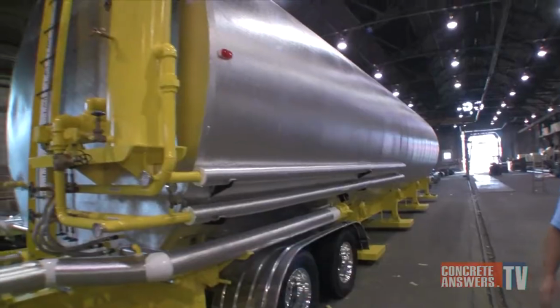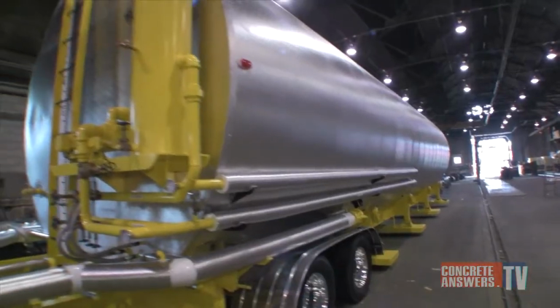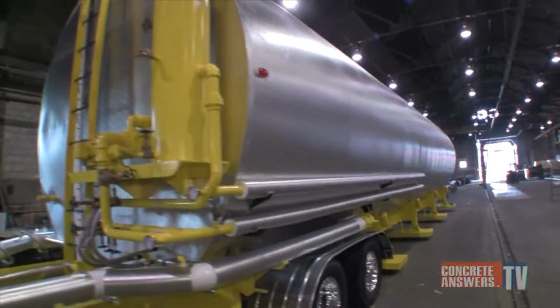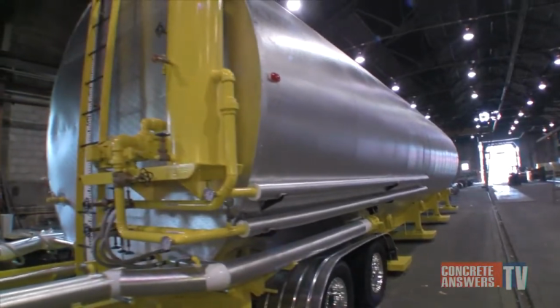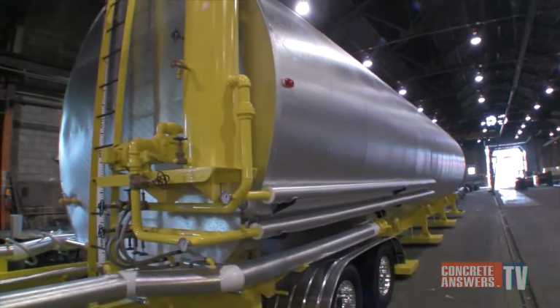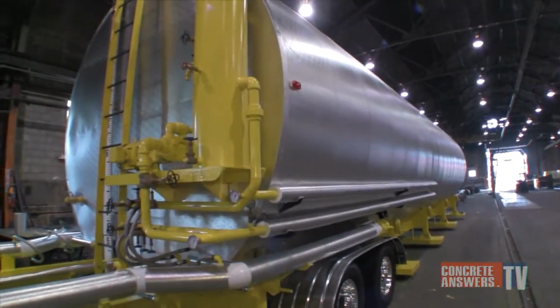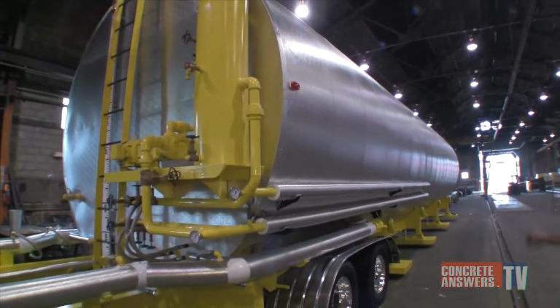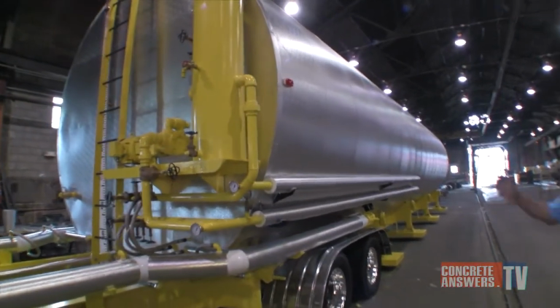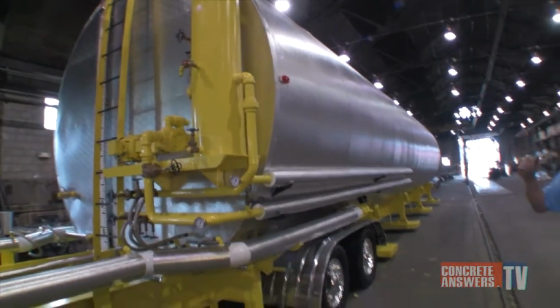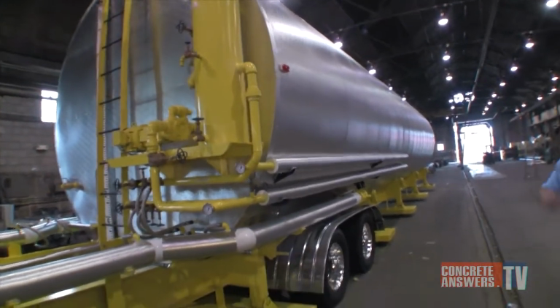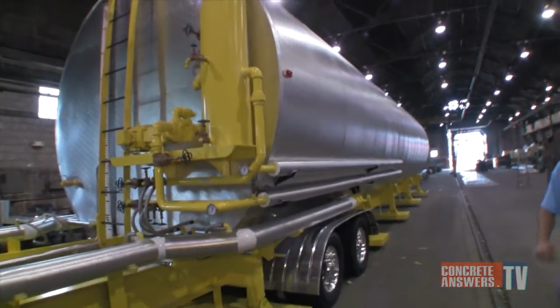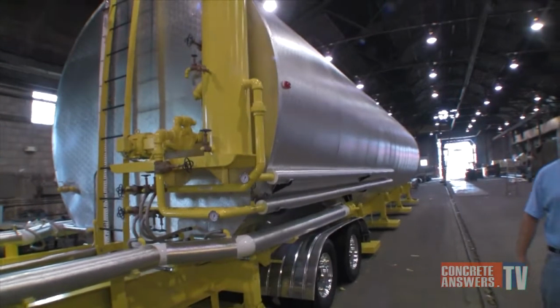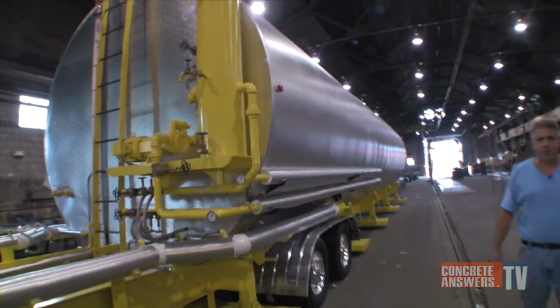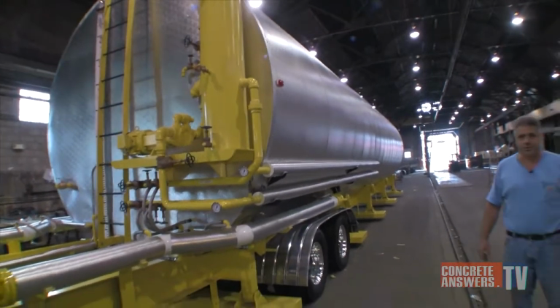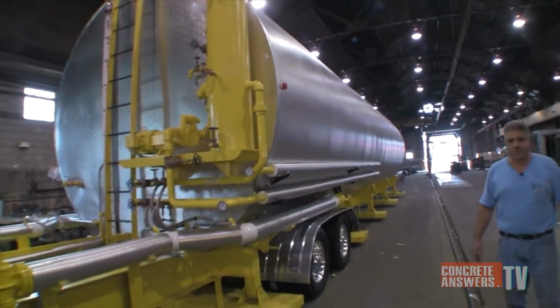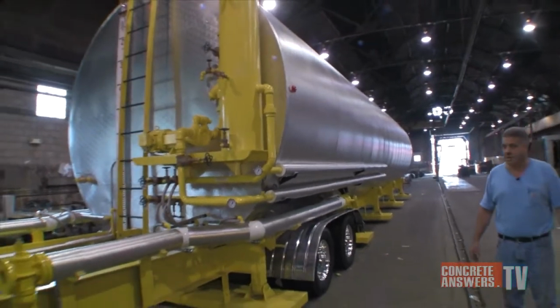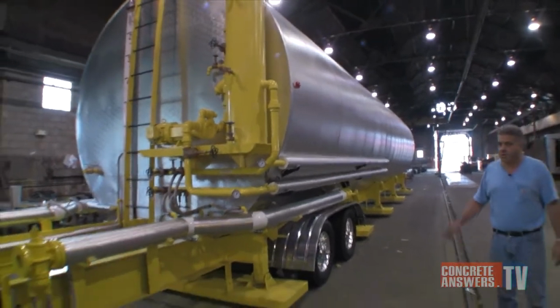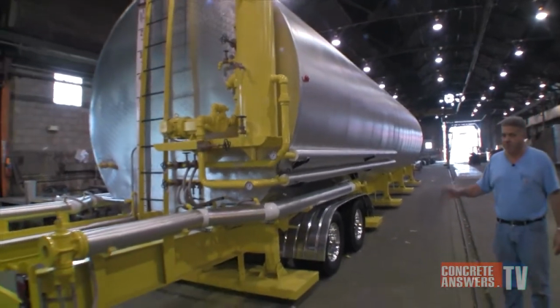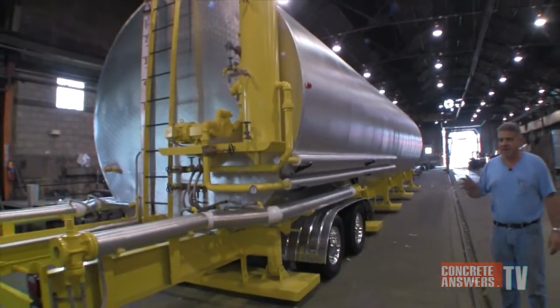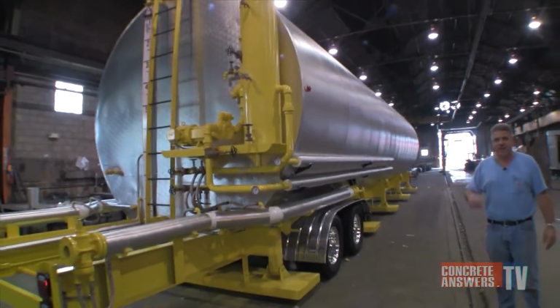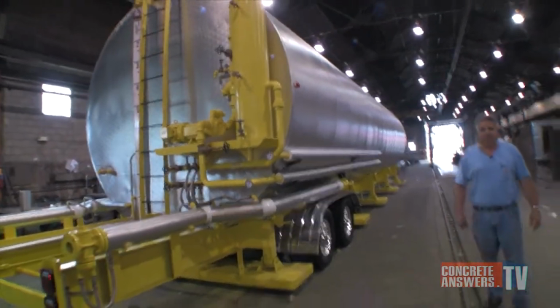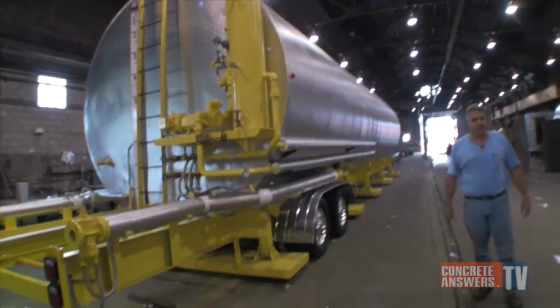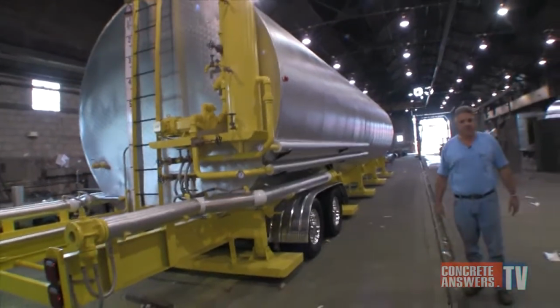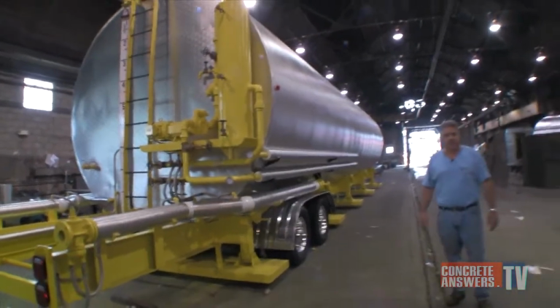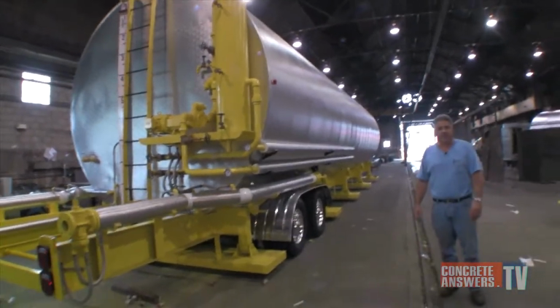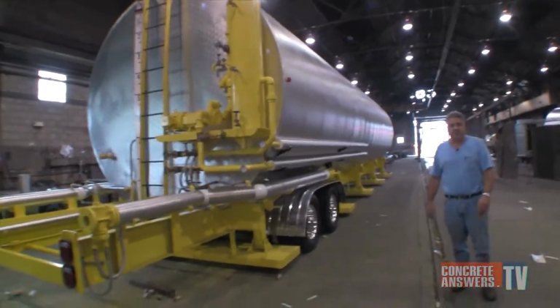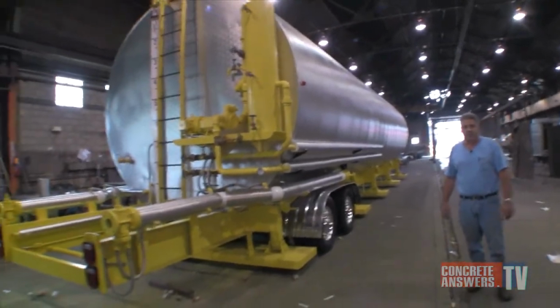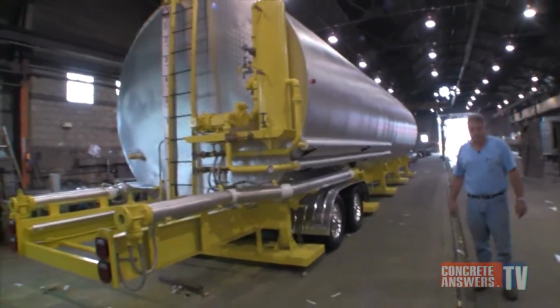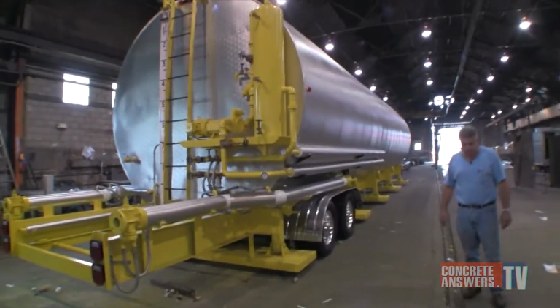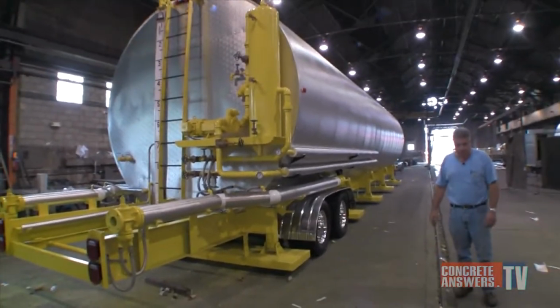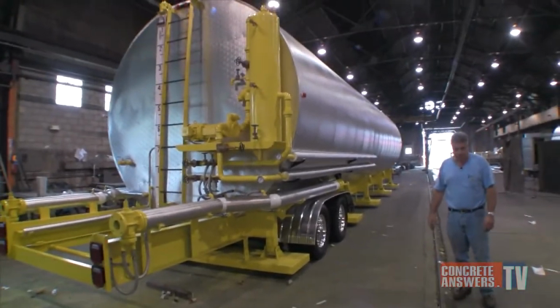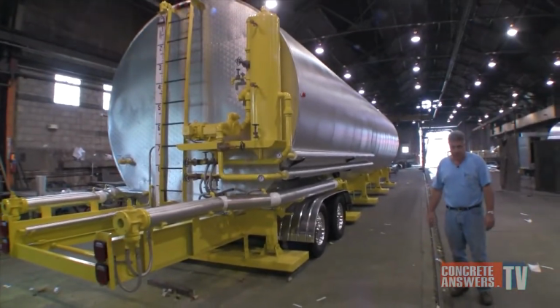What you're looking at here is the Cadillac of what InfernoTherm produces — totally manufactured in our facility in Keyport, New Jersey.